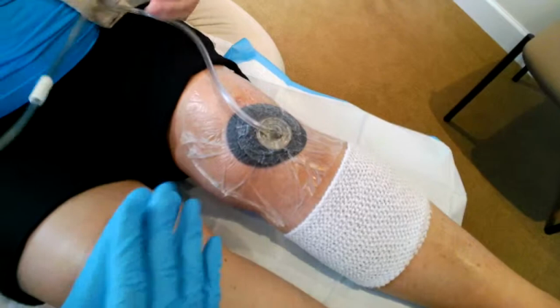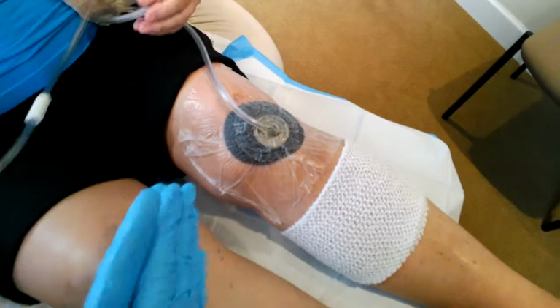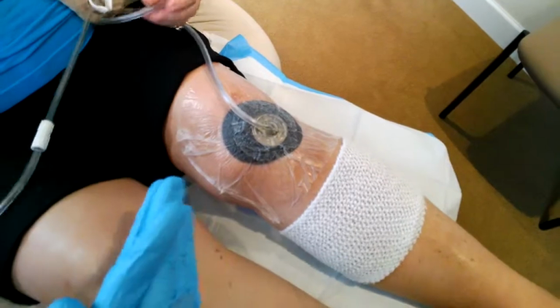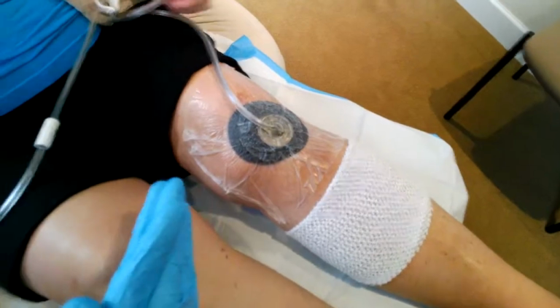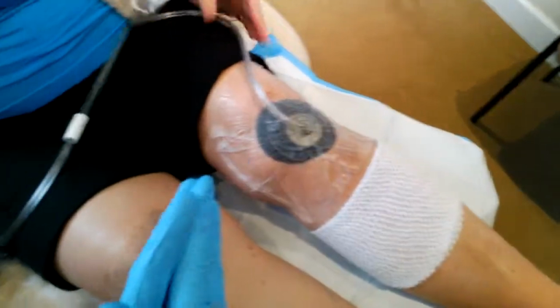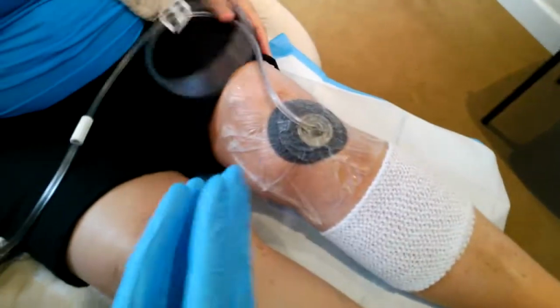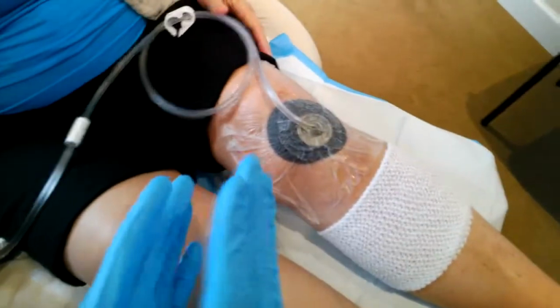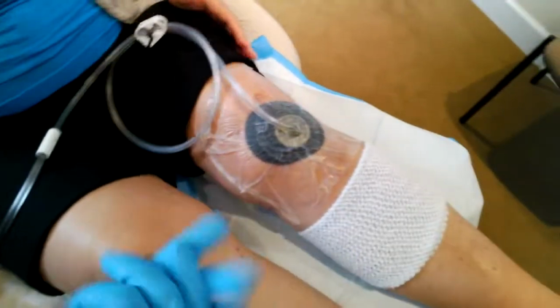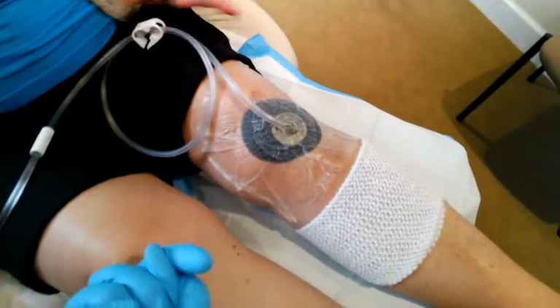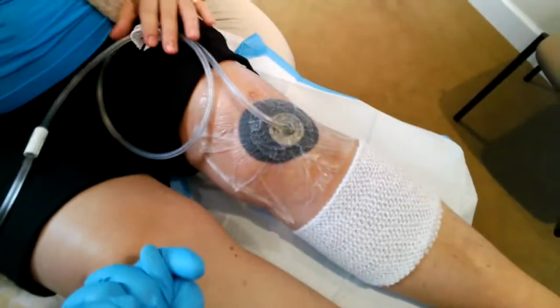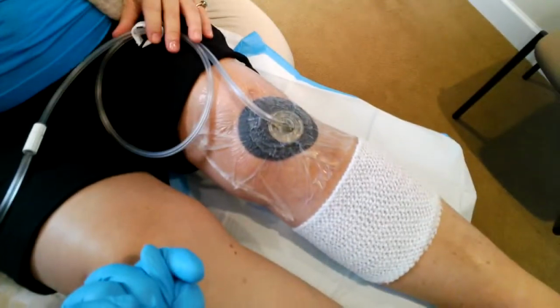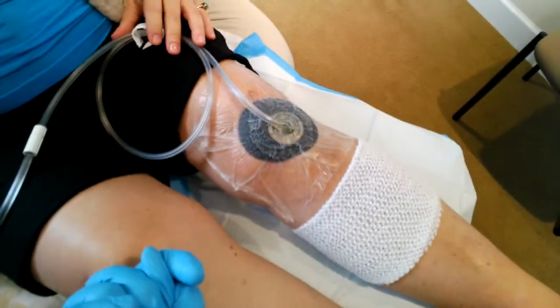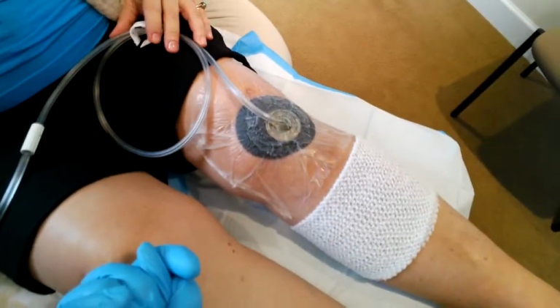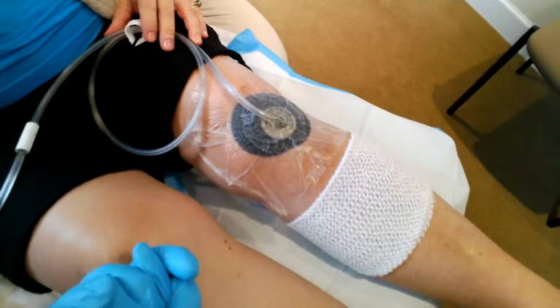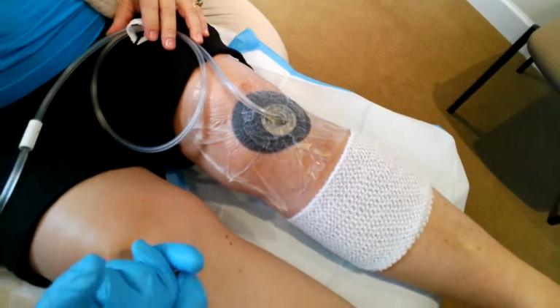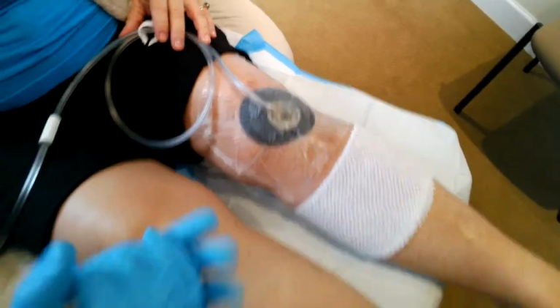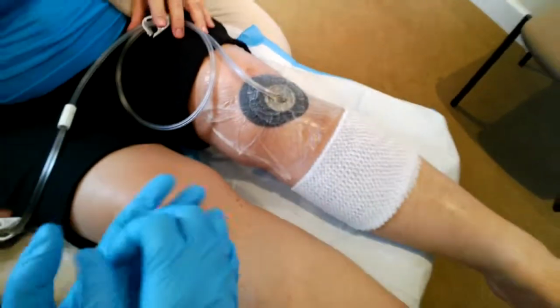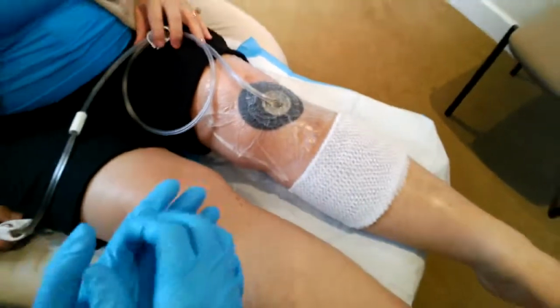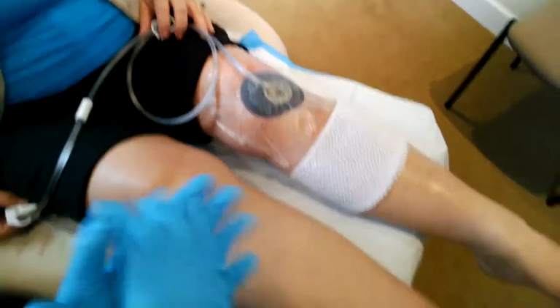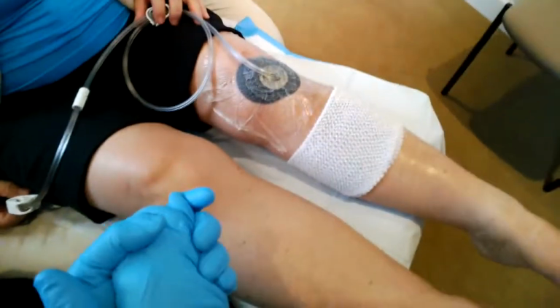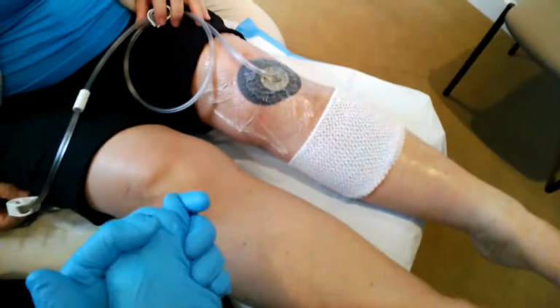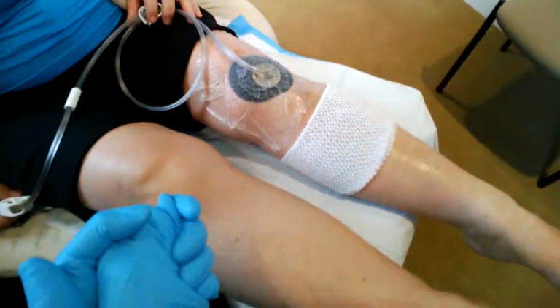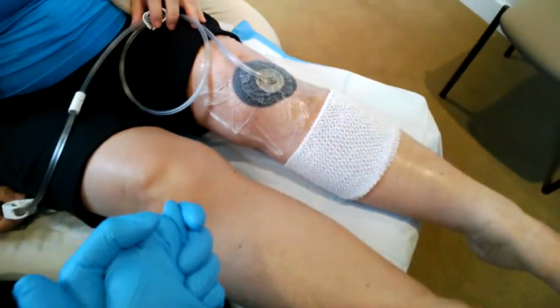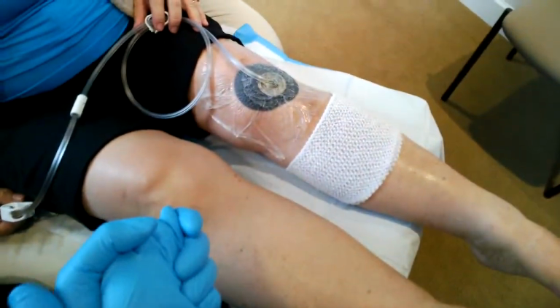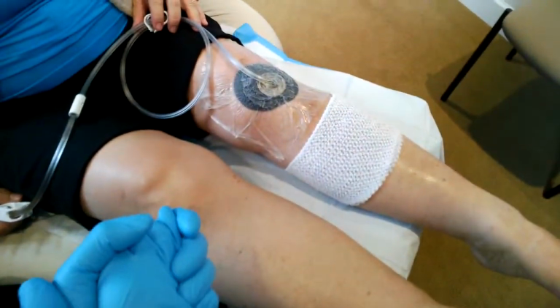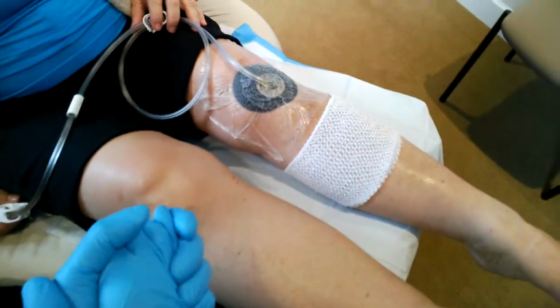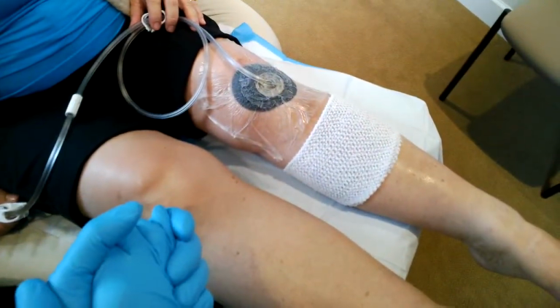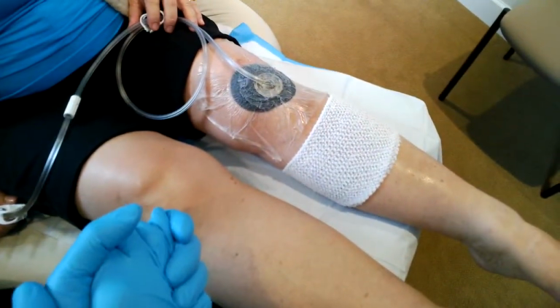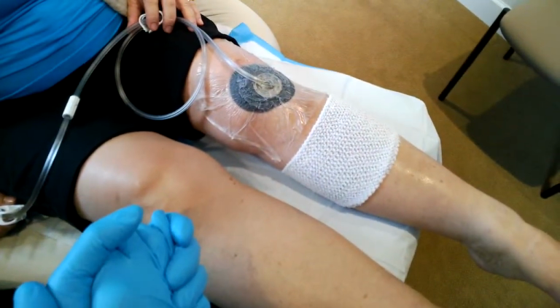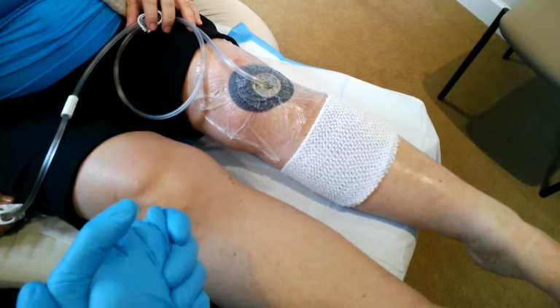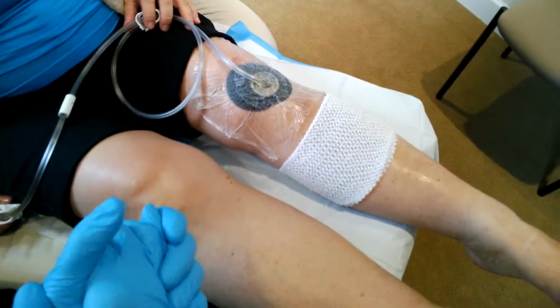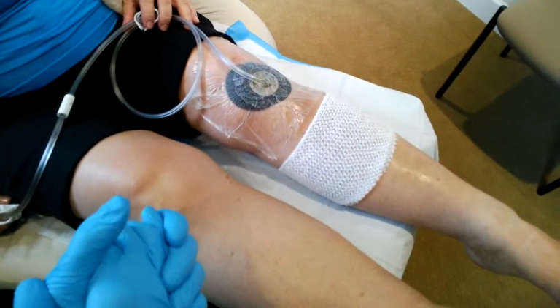So that's the KCI WoundVac. I just want to thank our patient for allowing us to film this video.